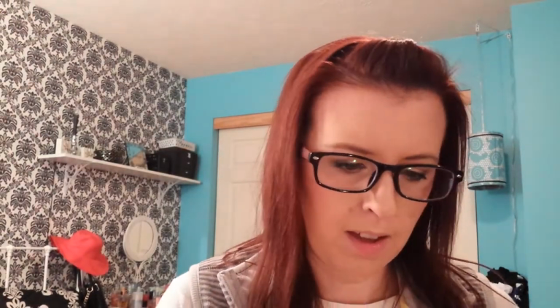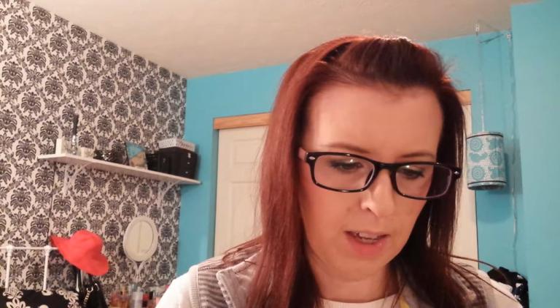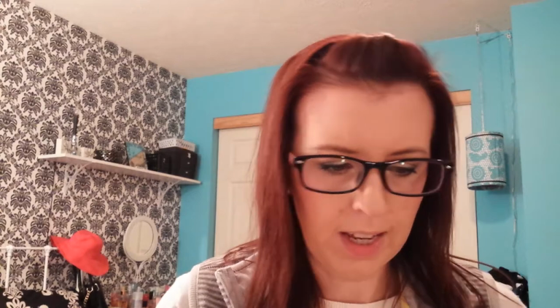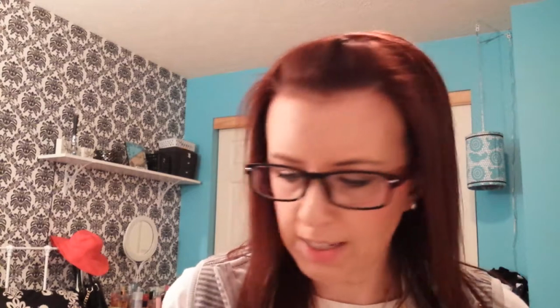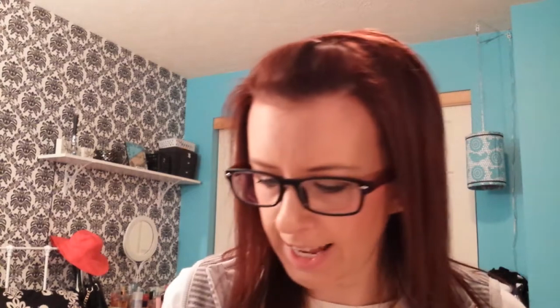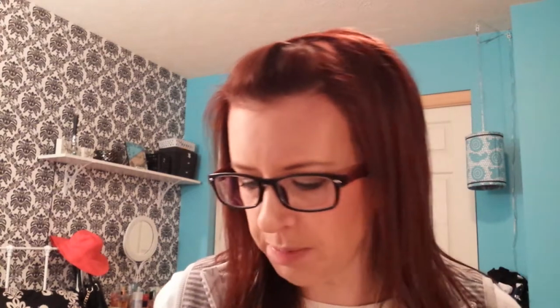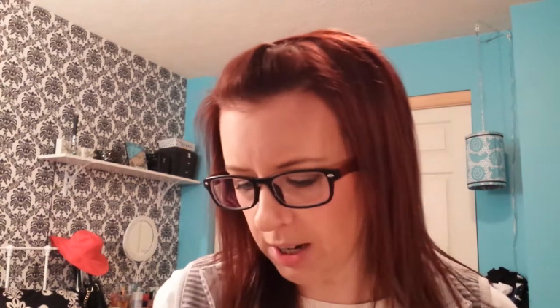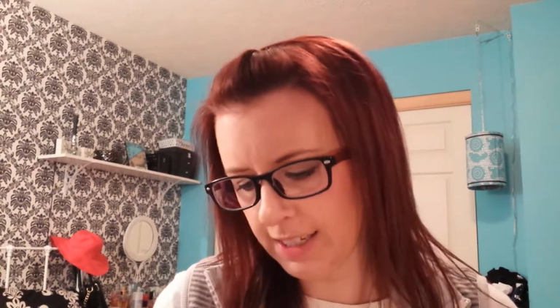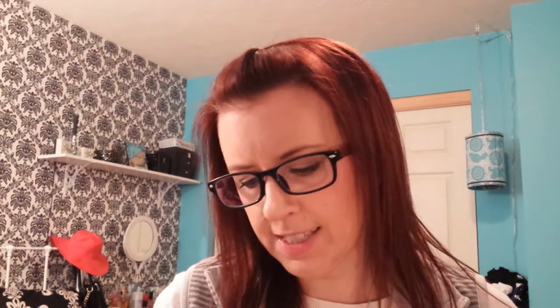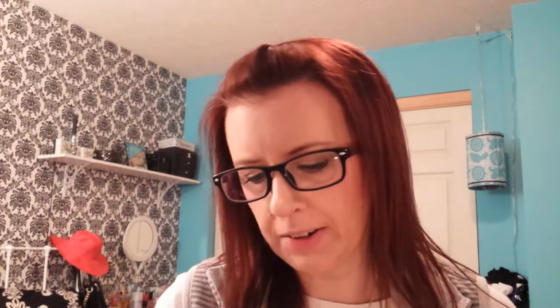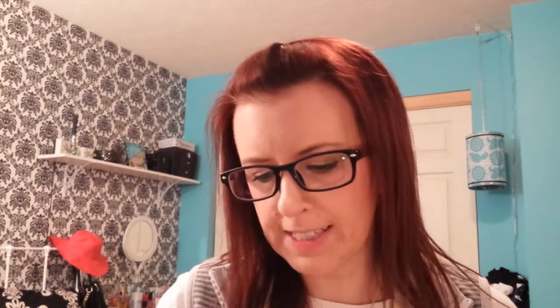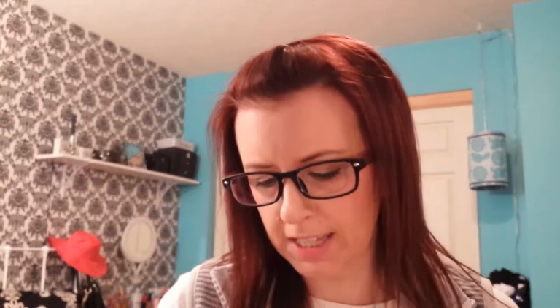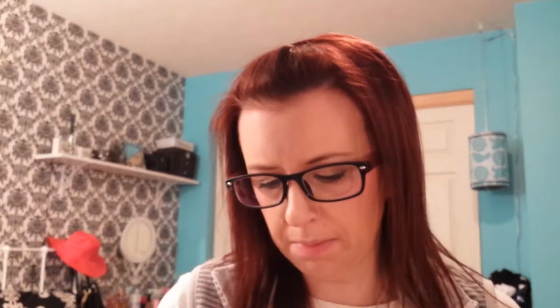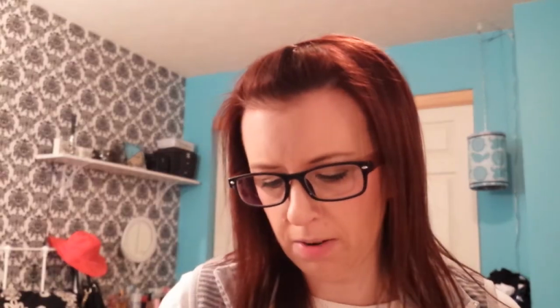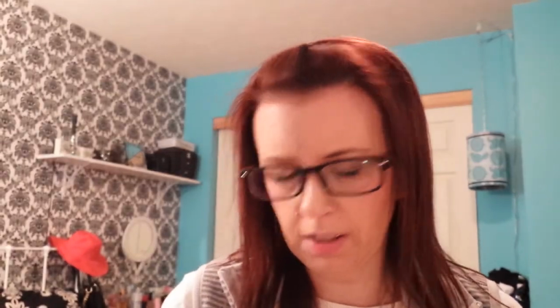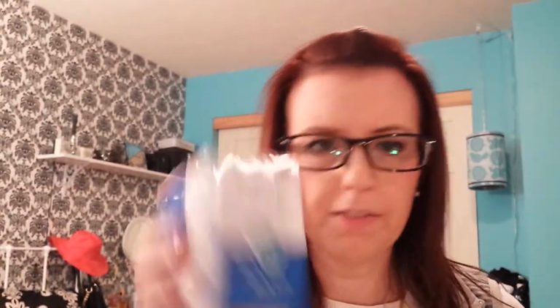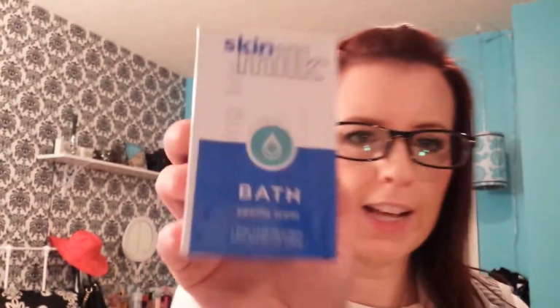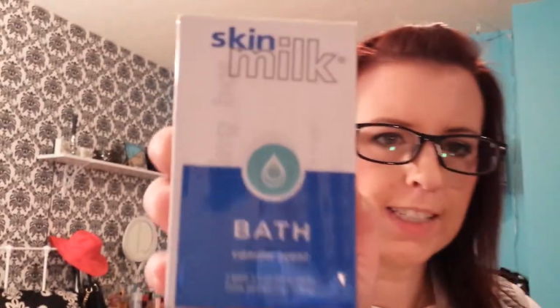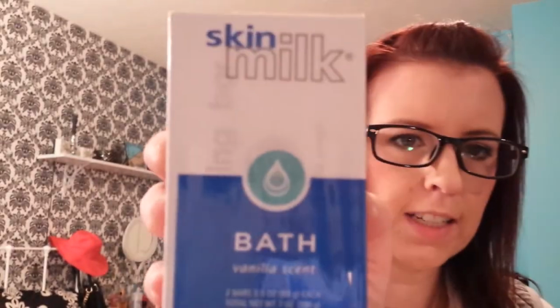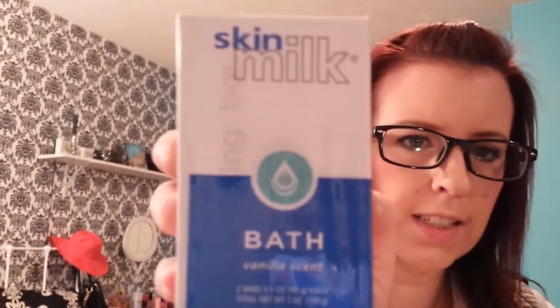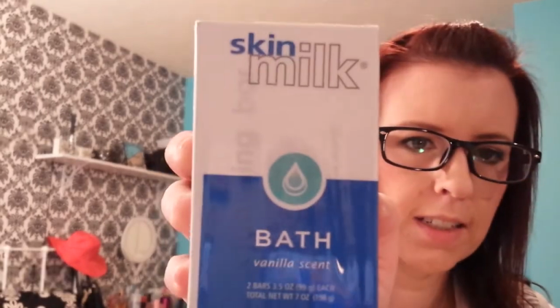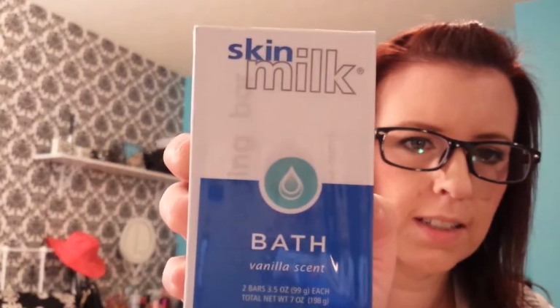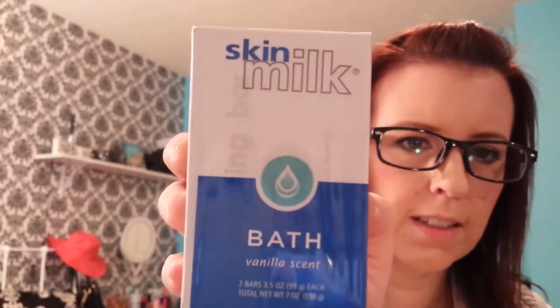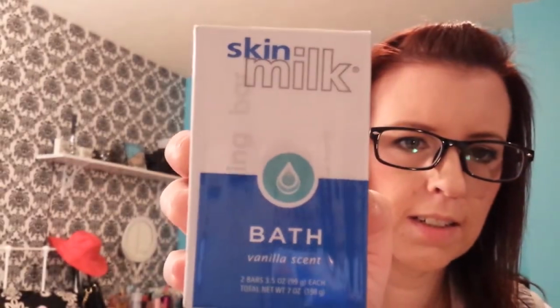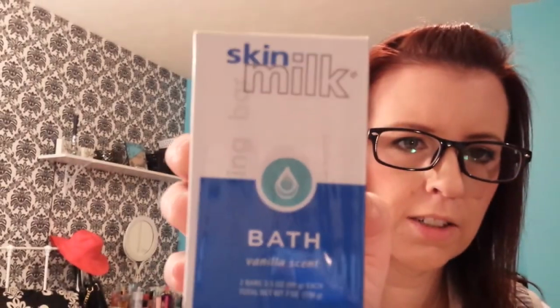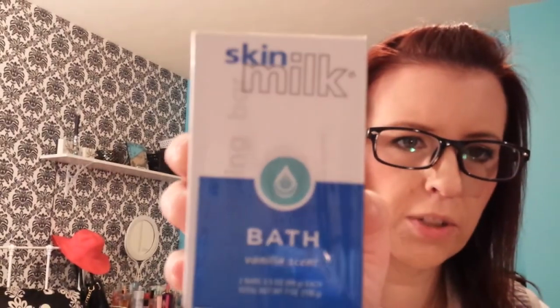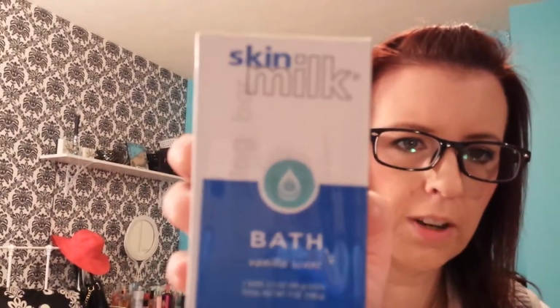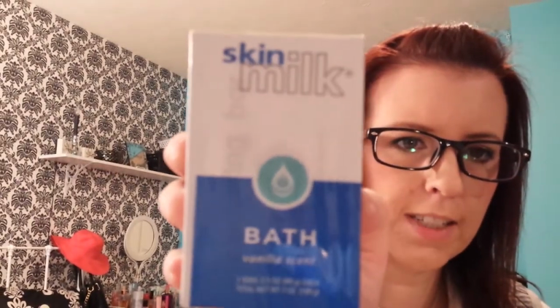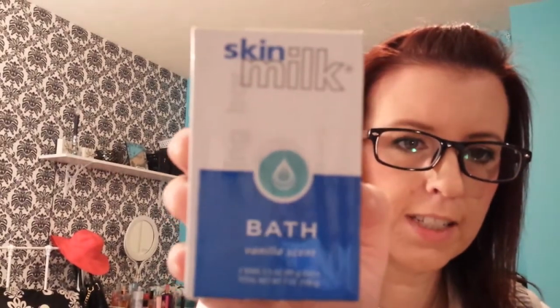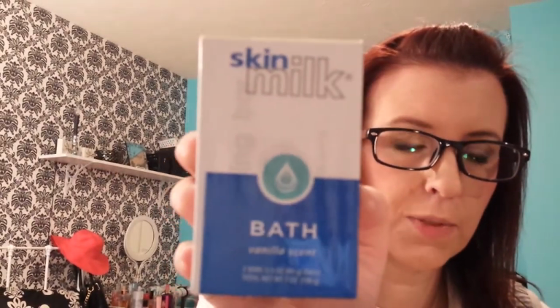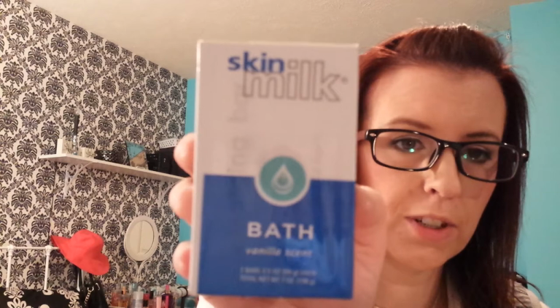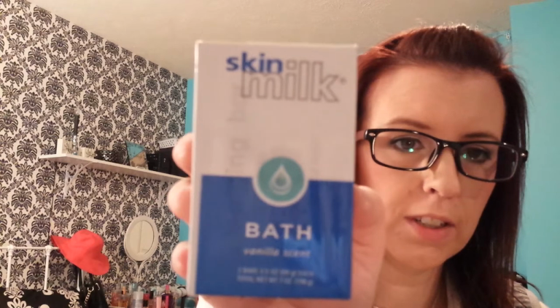And last but not least, I got Skin Milk Vanilla Scent — two bars for a dollar.